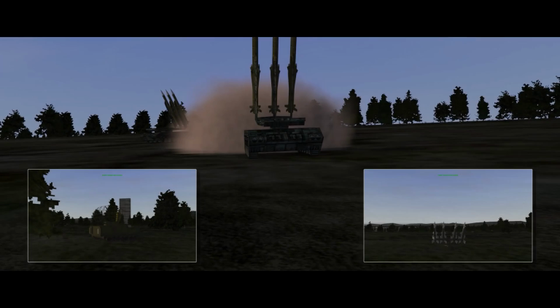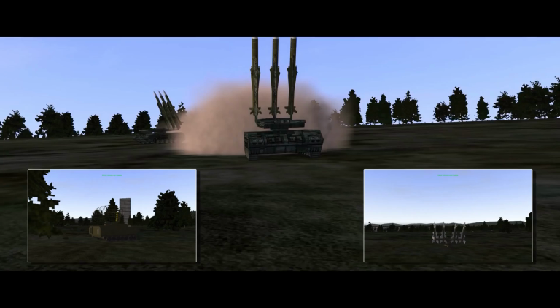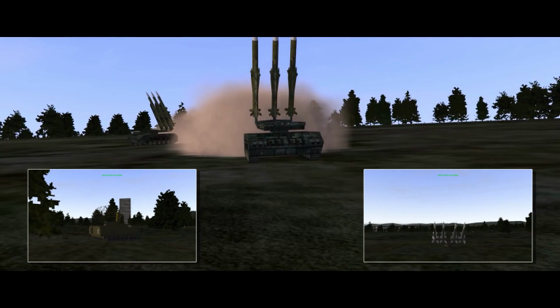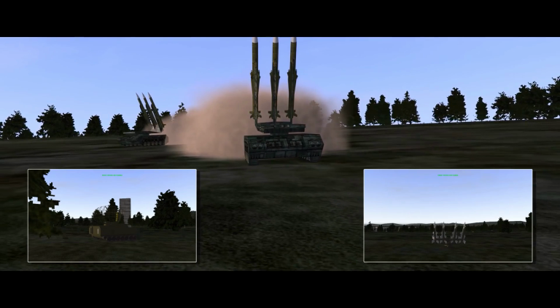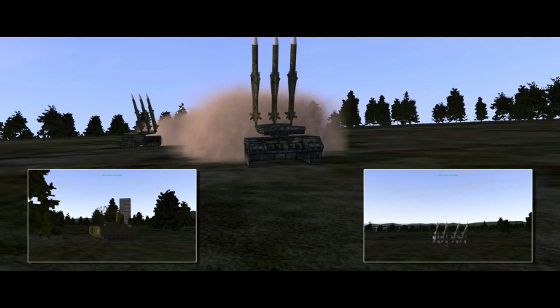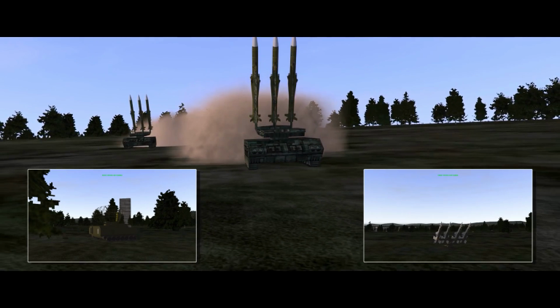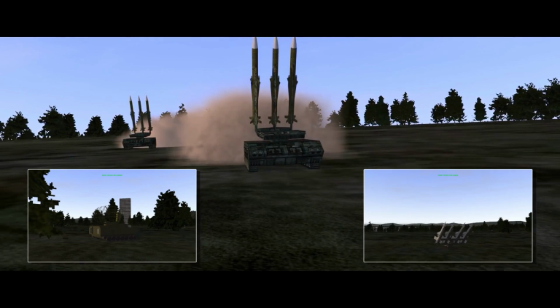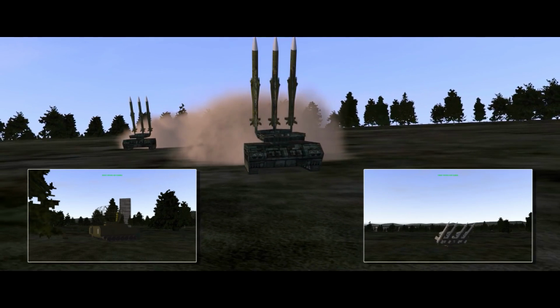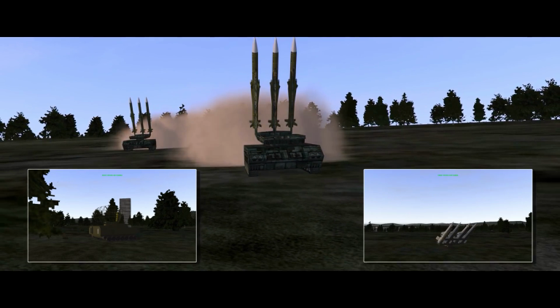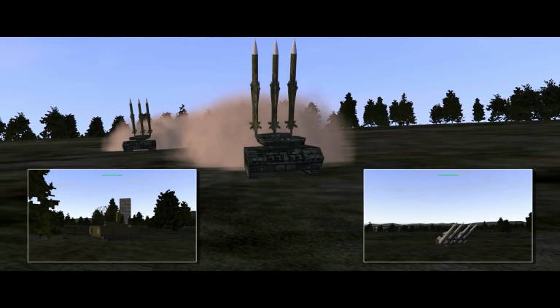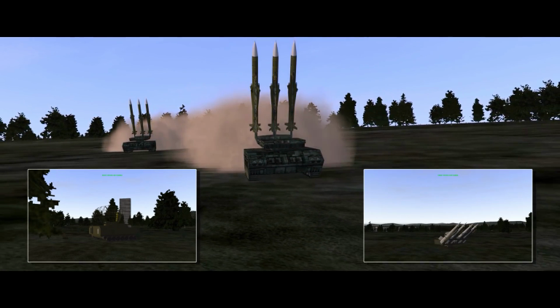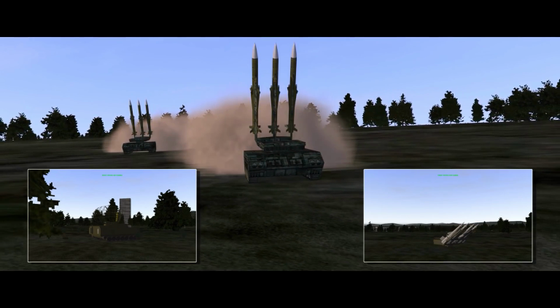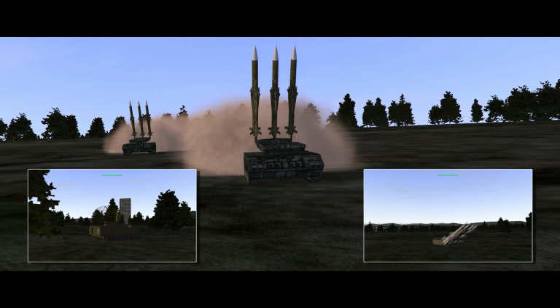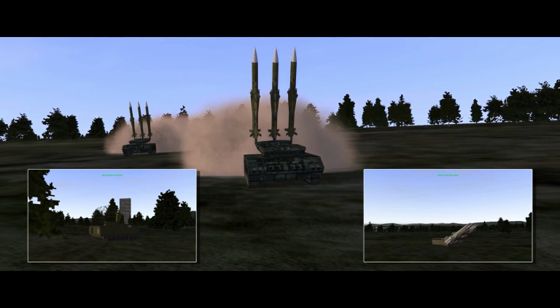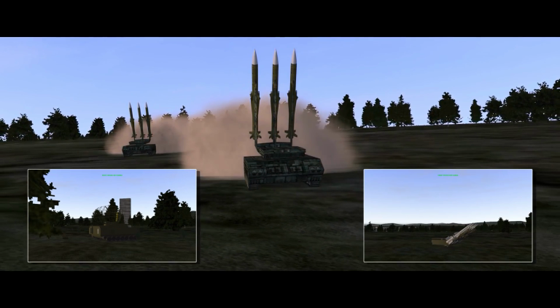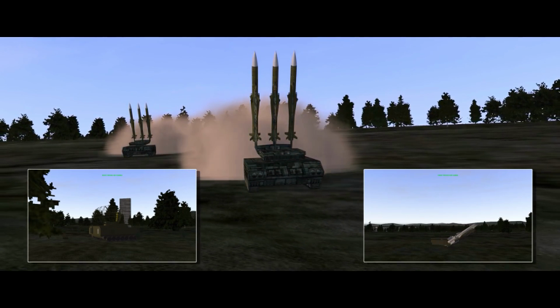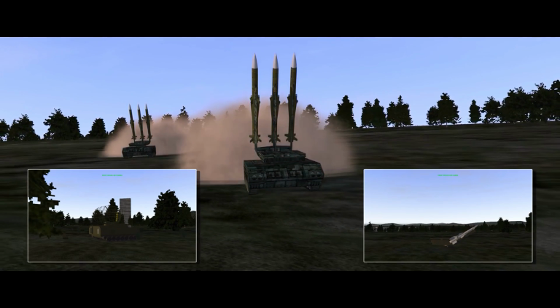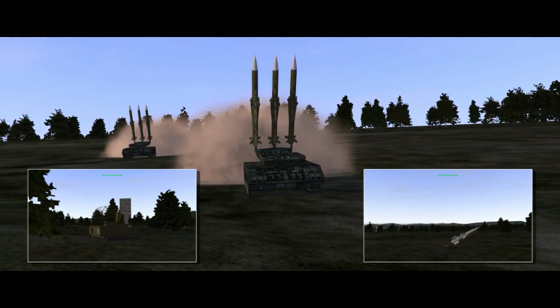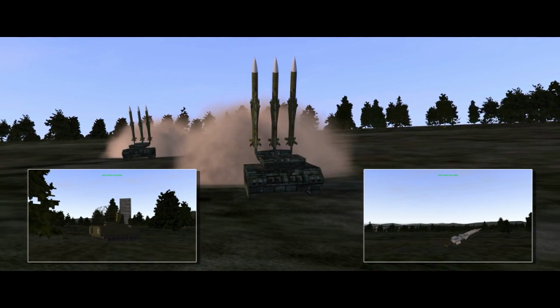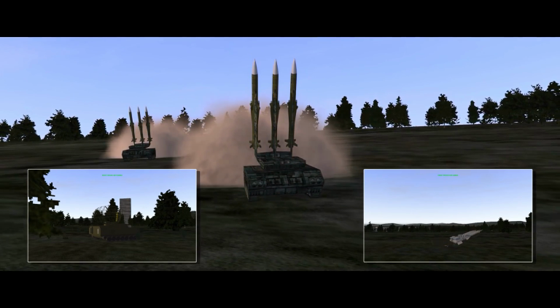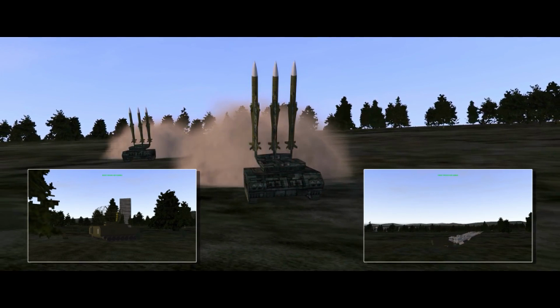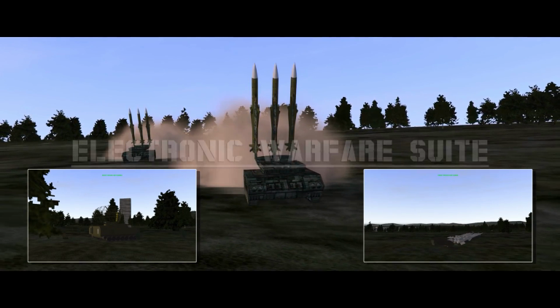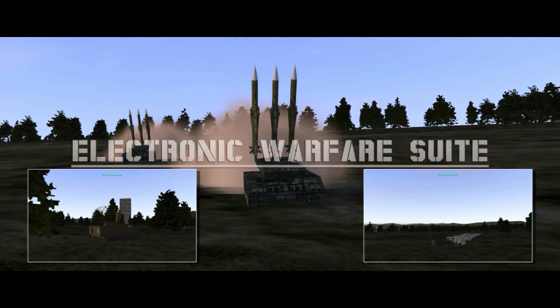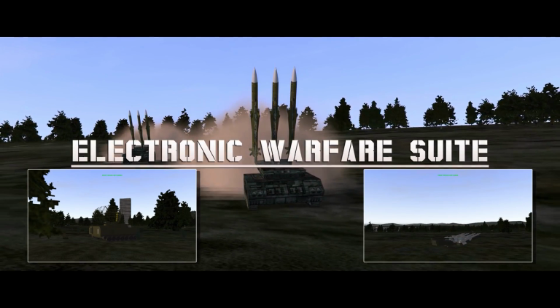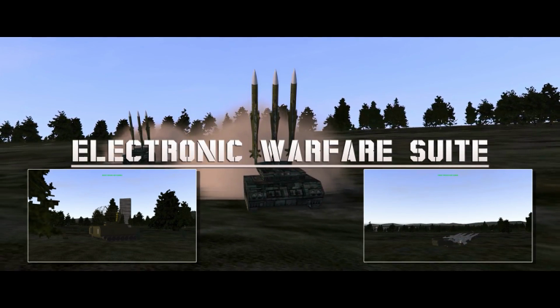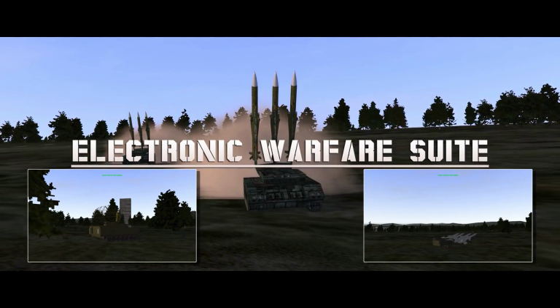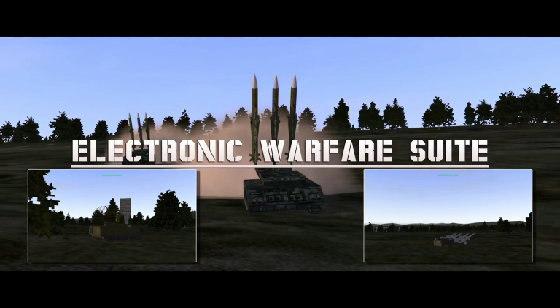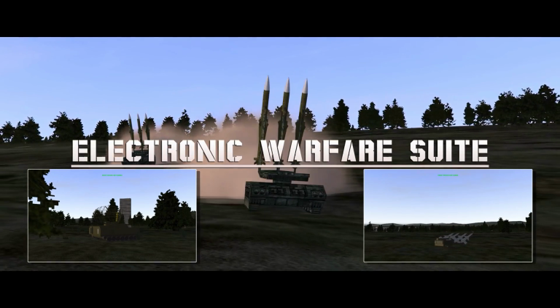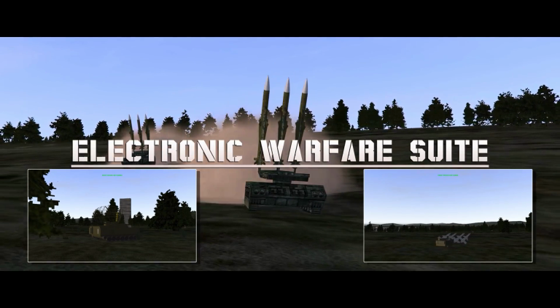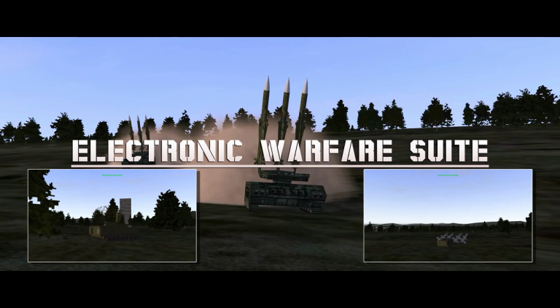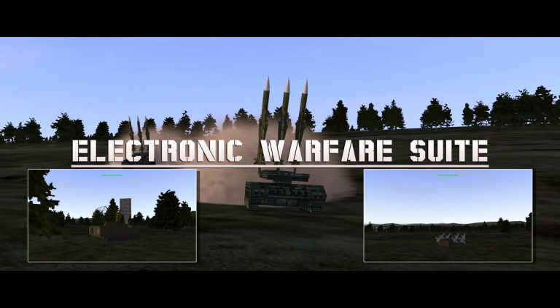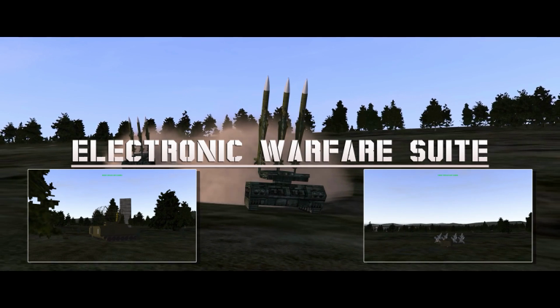Hello YouTube, it's Supernova back with more Falcon 4 BMS. Today we are looking at the Electronic Warfare Suite.